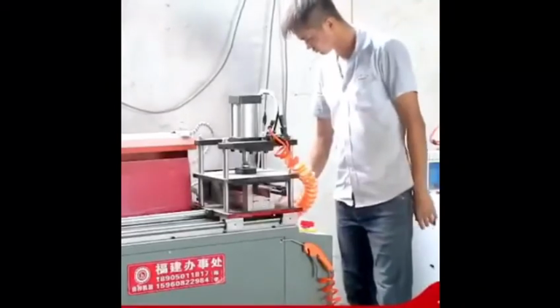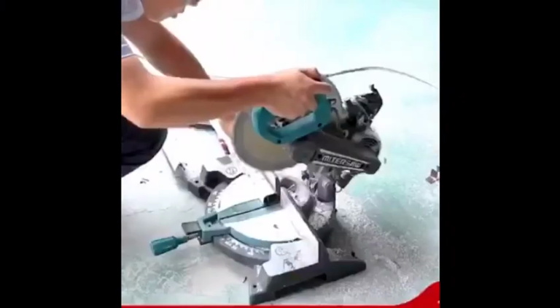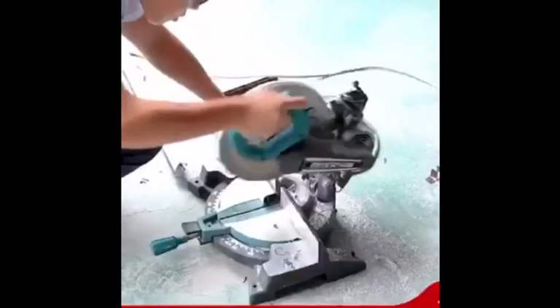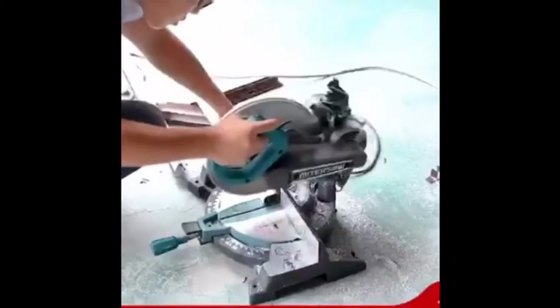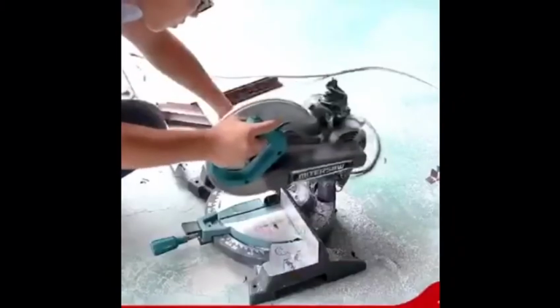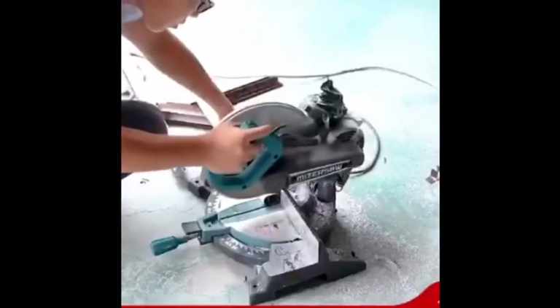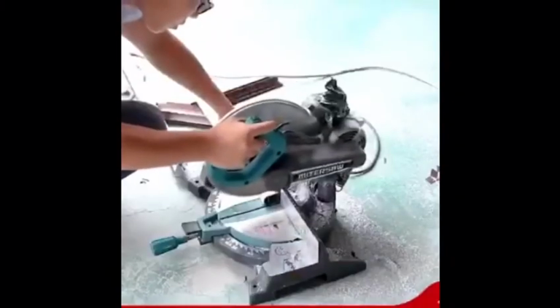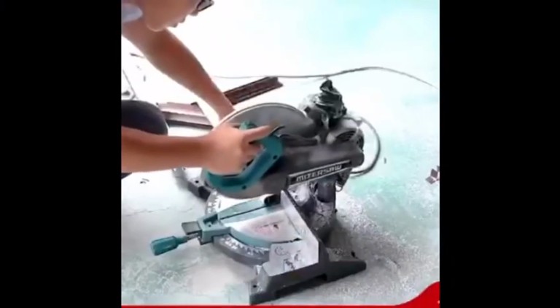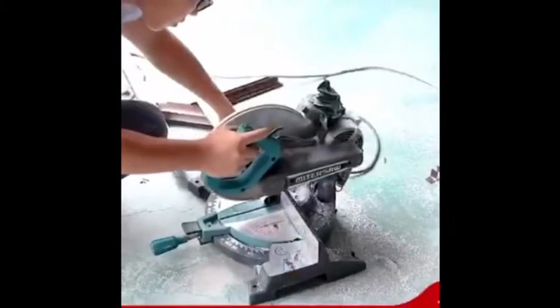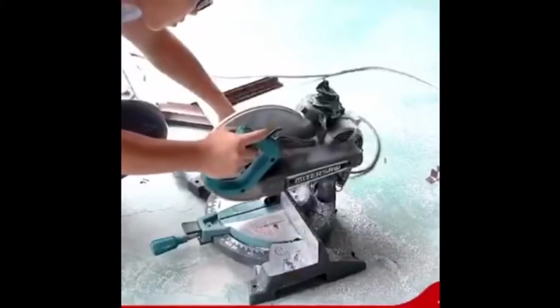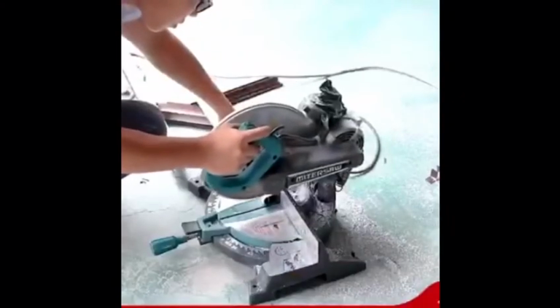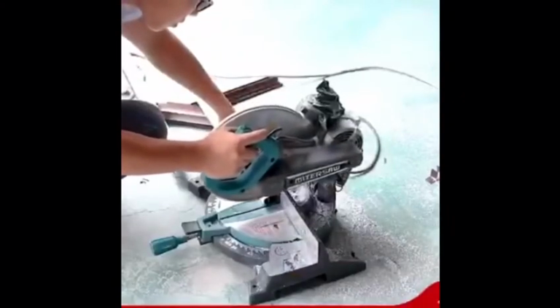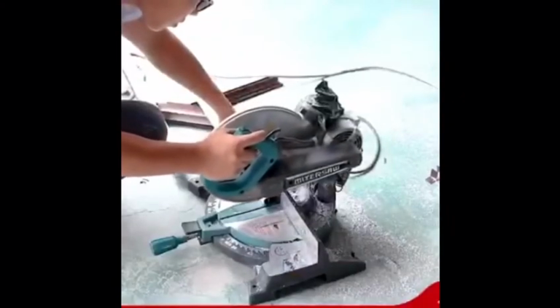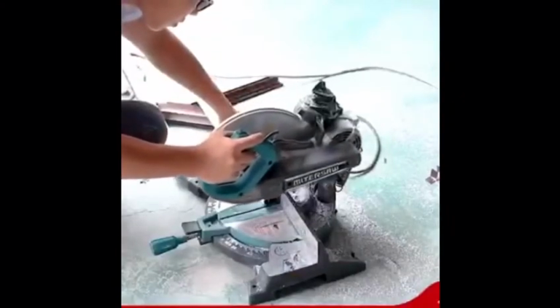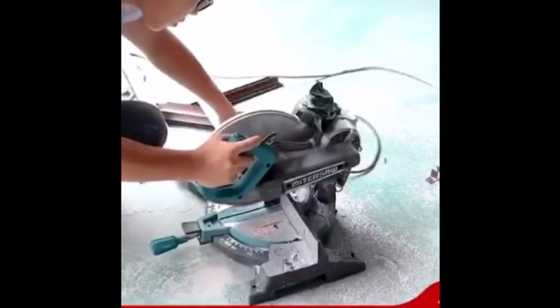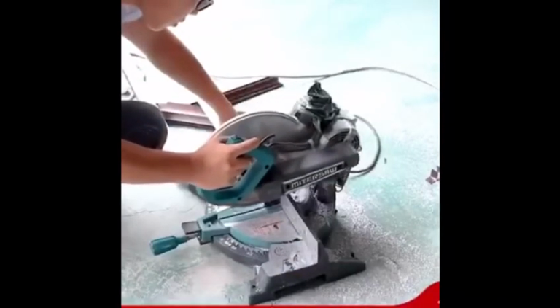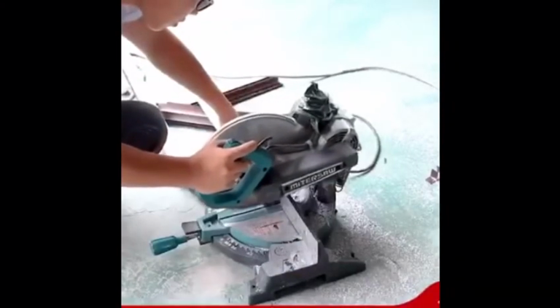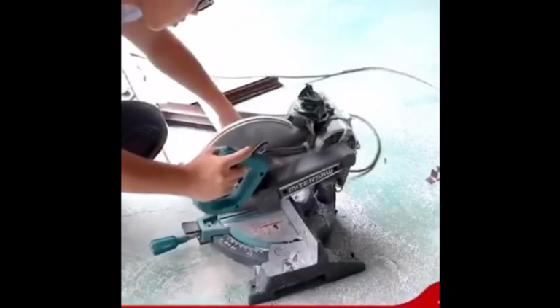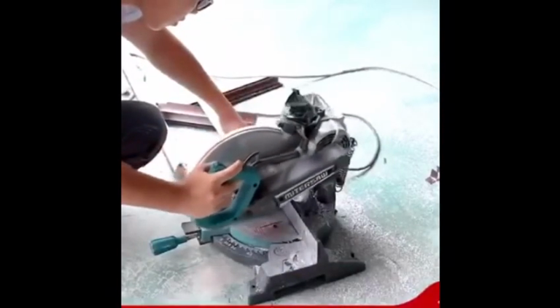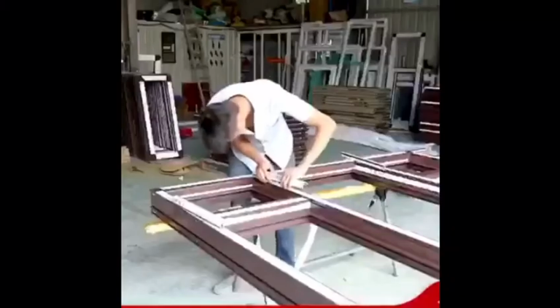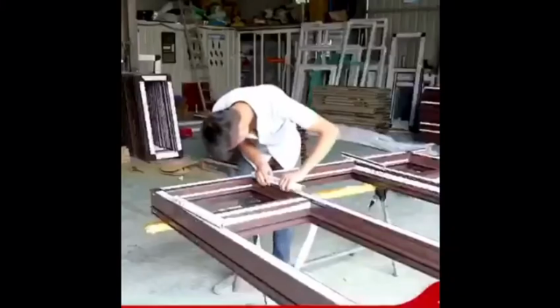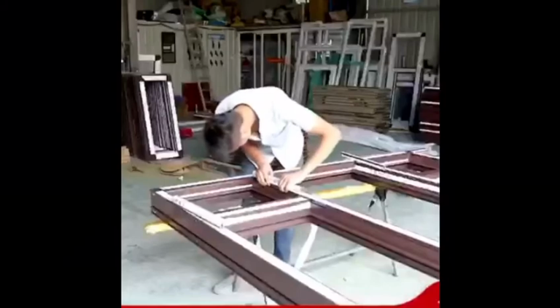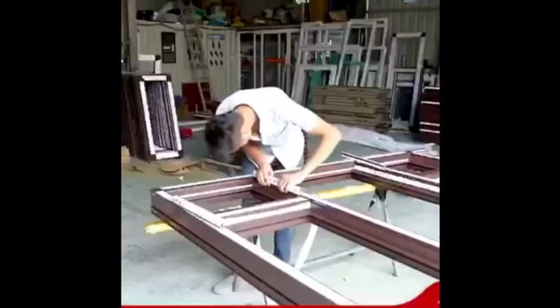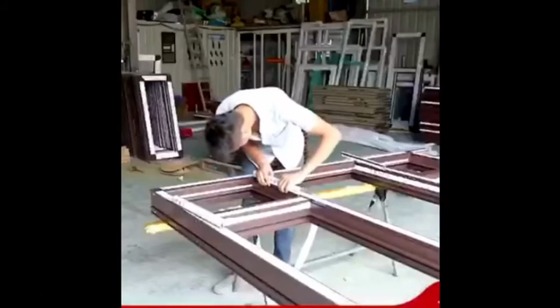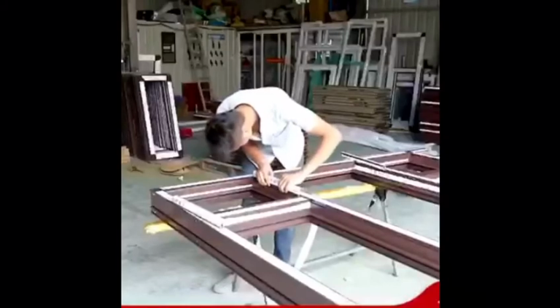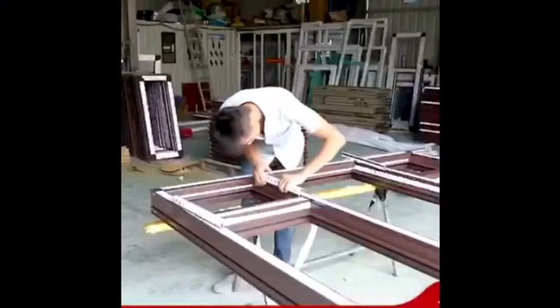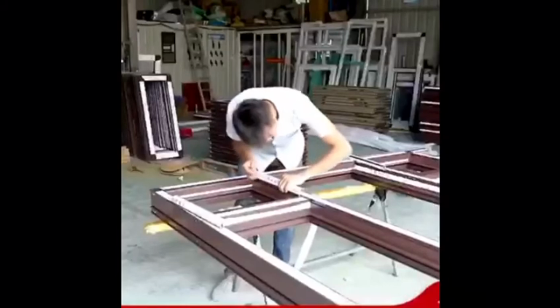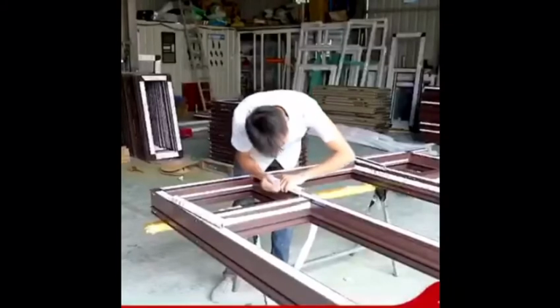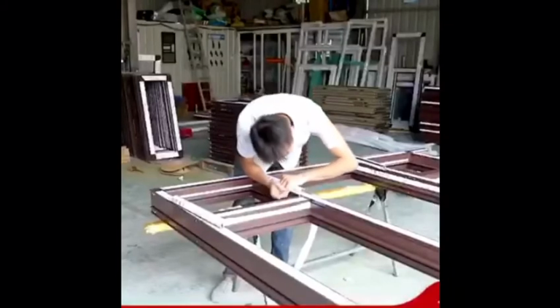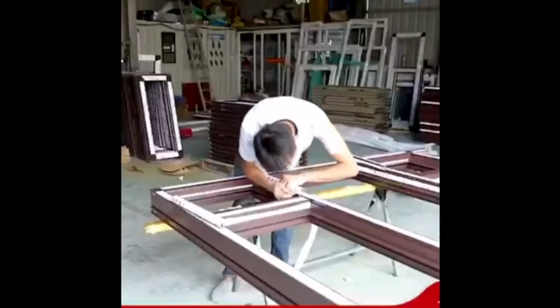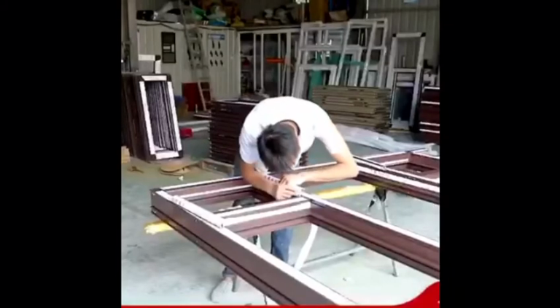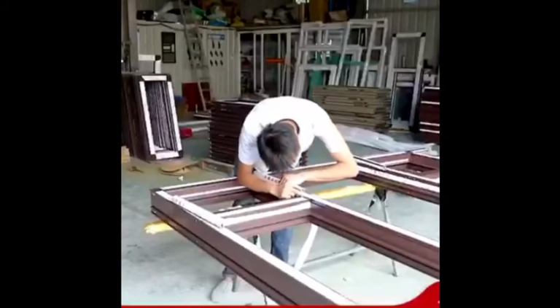People like this window so much. Do you like this window? Contact us and ask for more information.